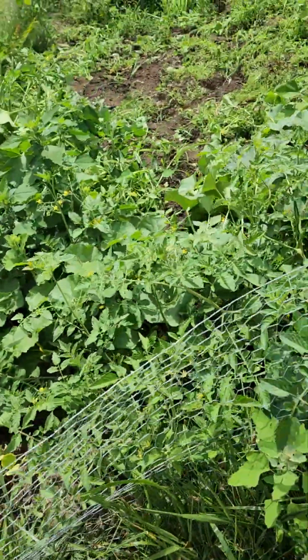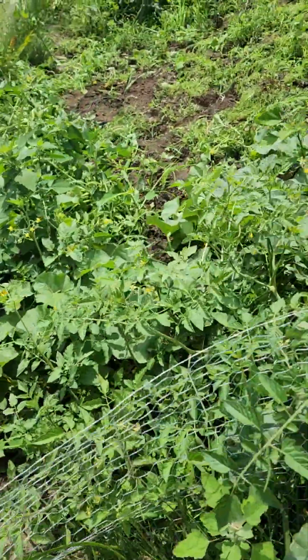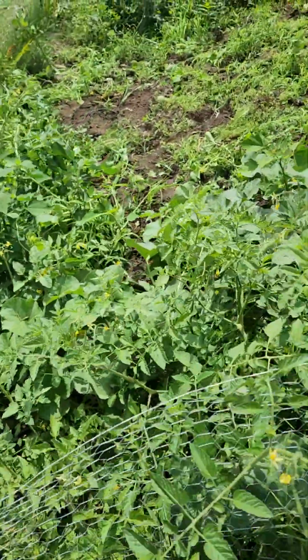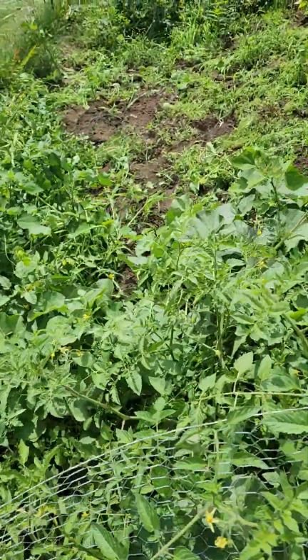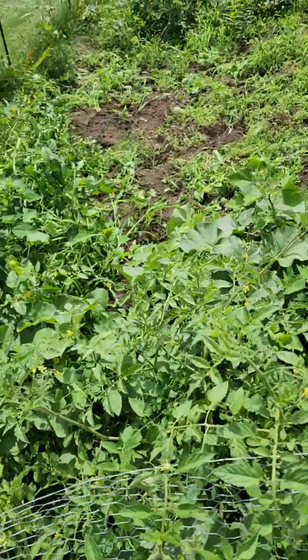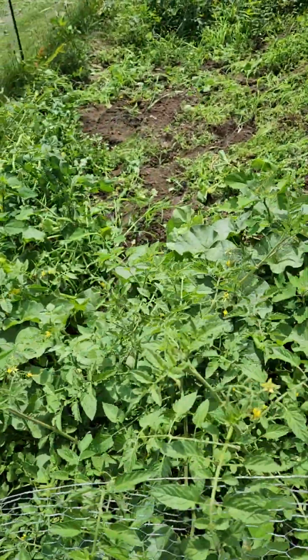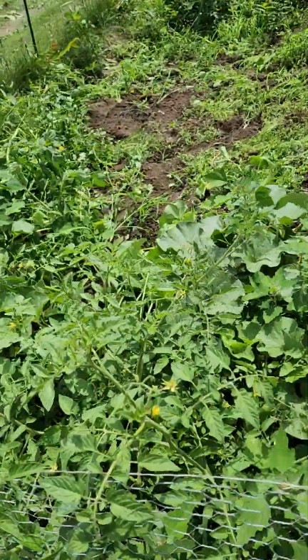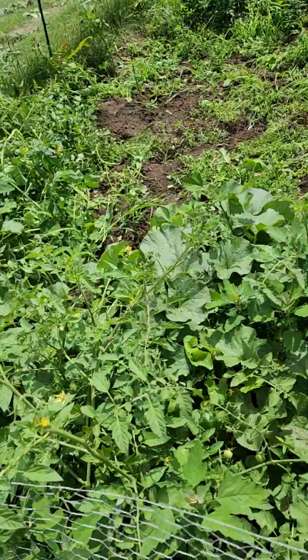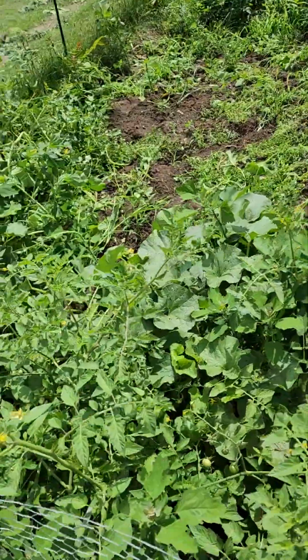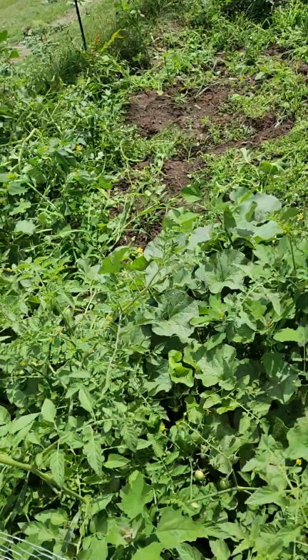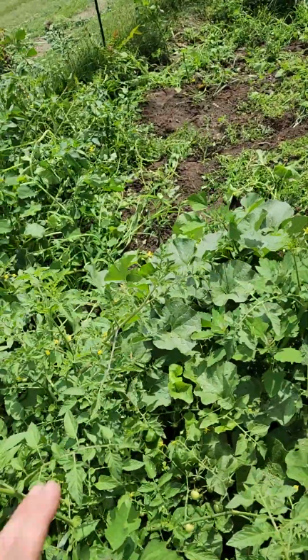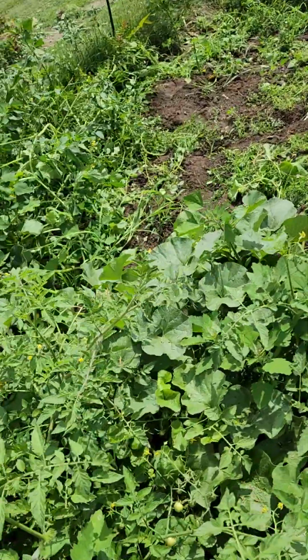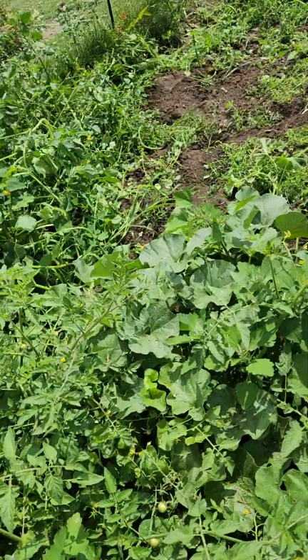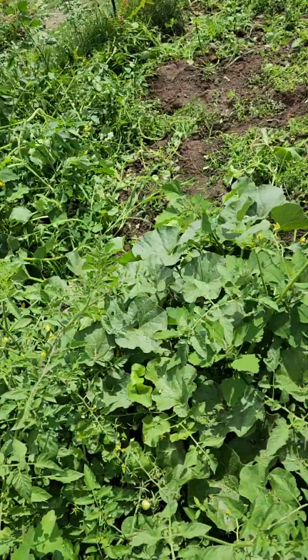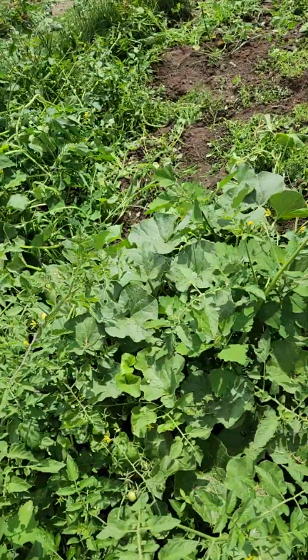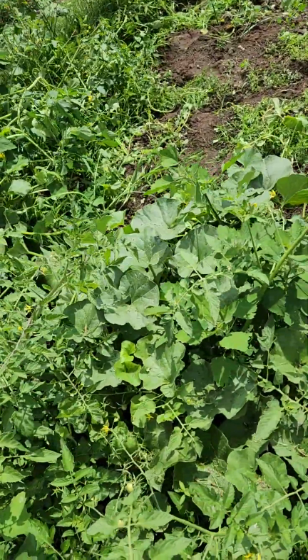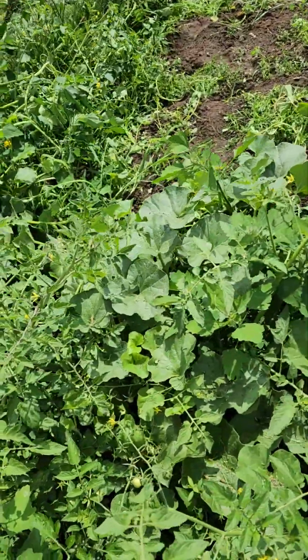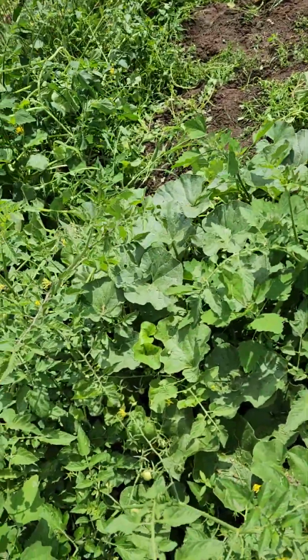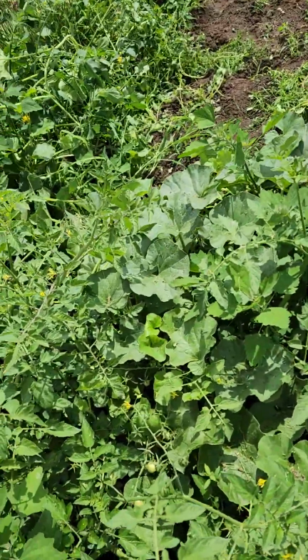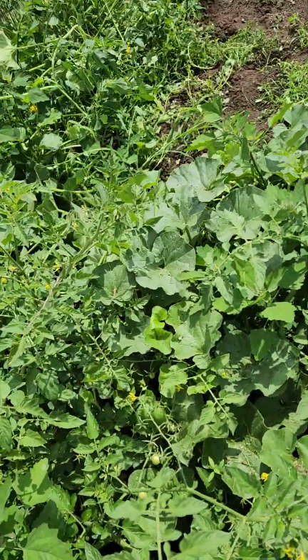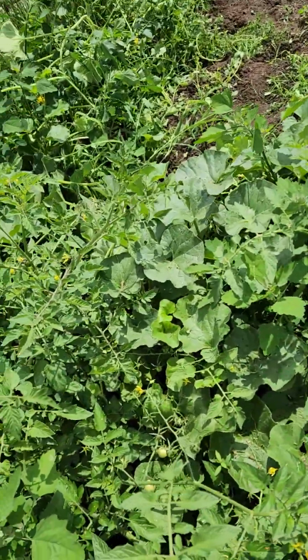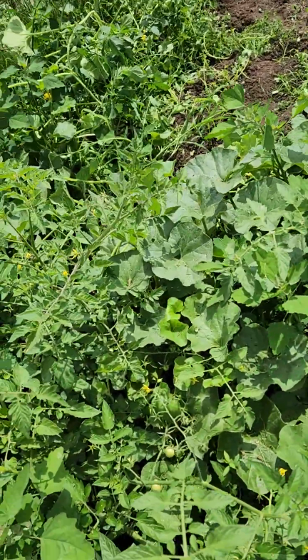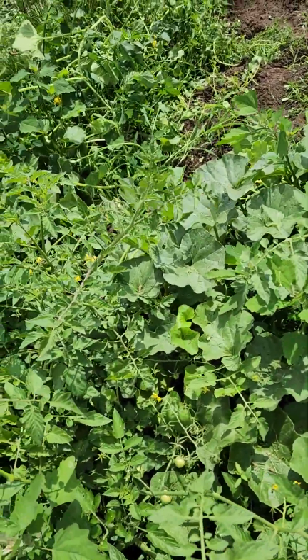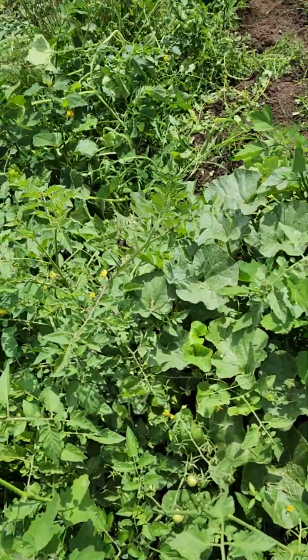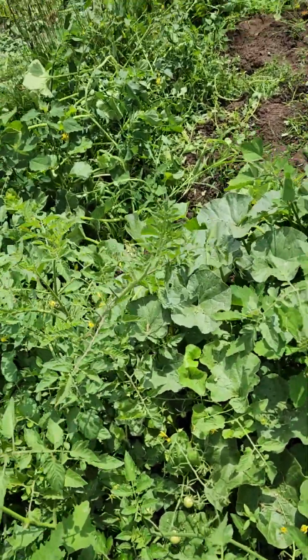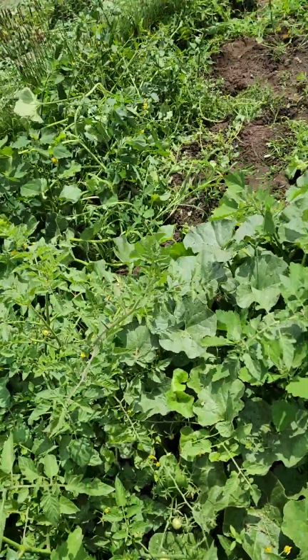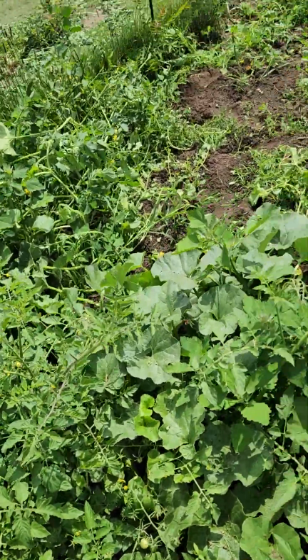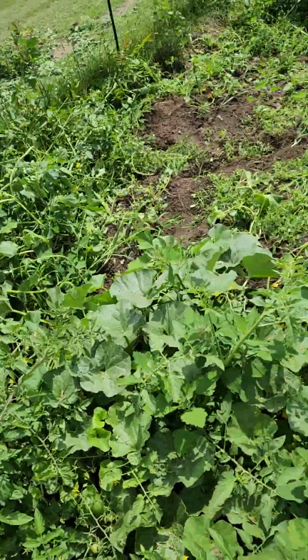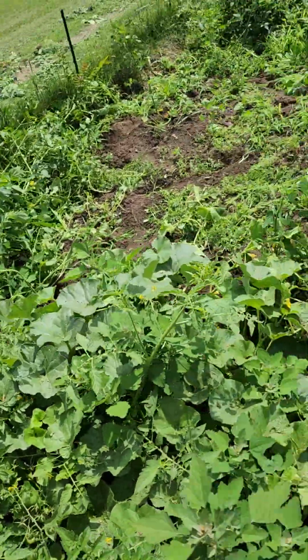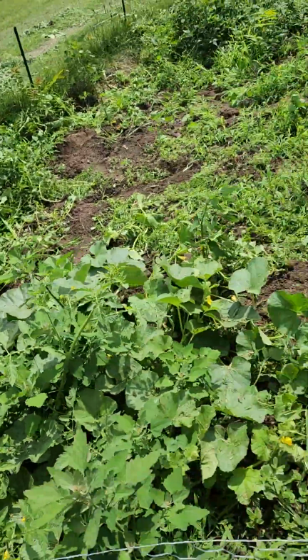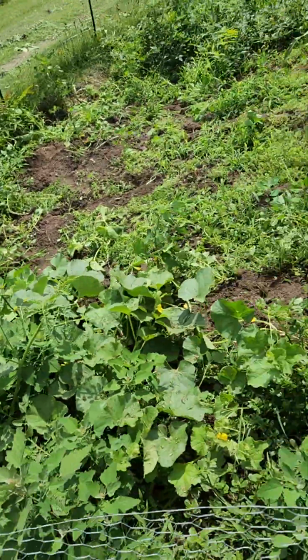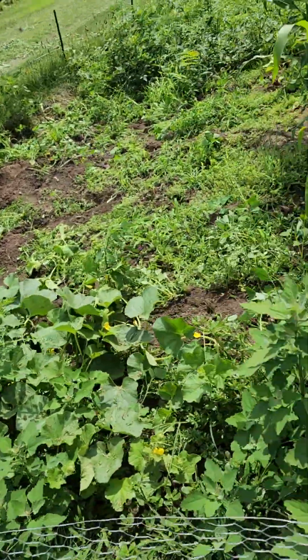And I was looking at my cantaloupe. I went in — cantaloupe — and I found five cantaloupe growing, which is awesome.